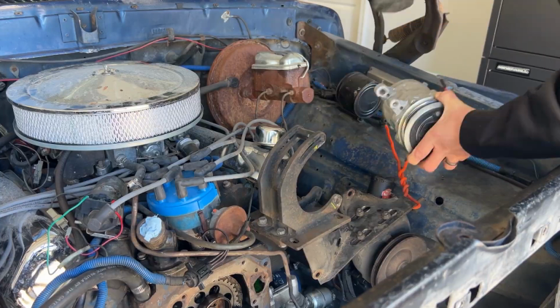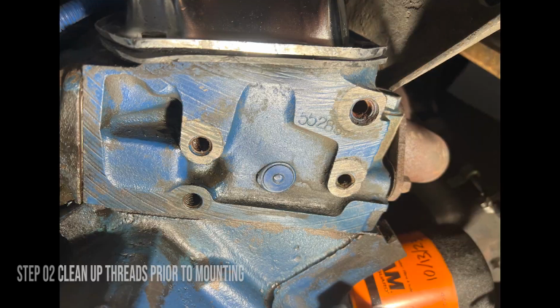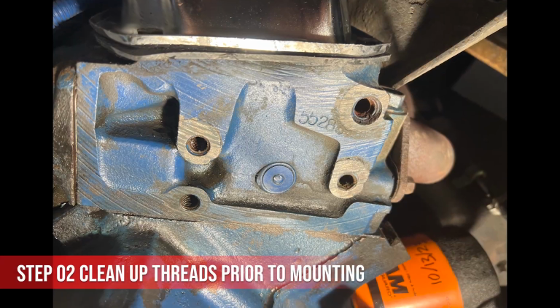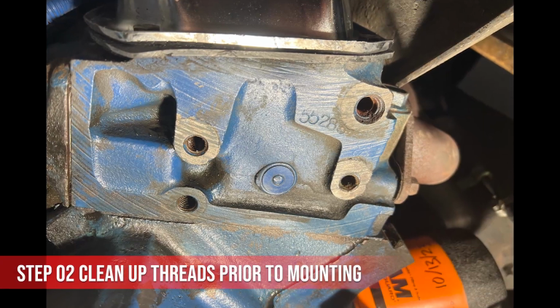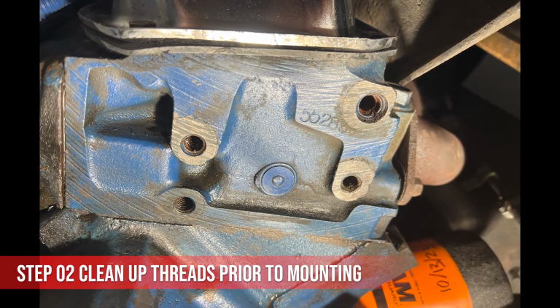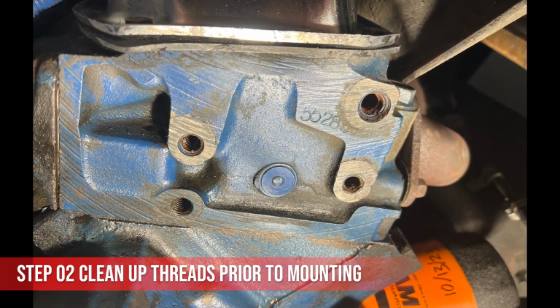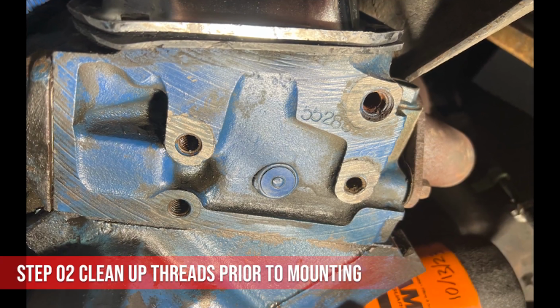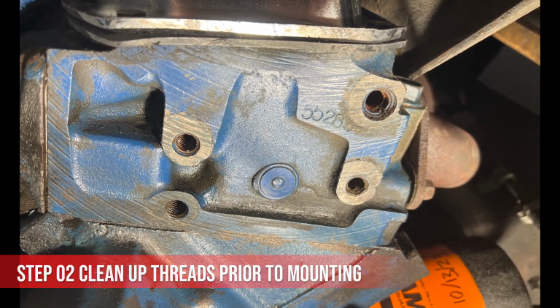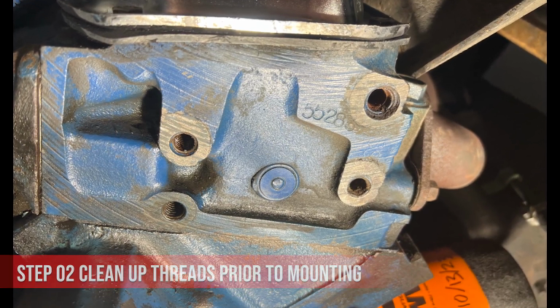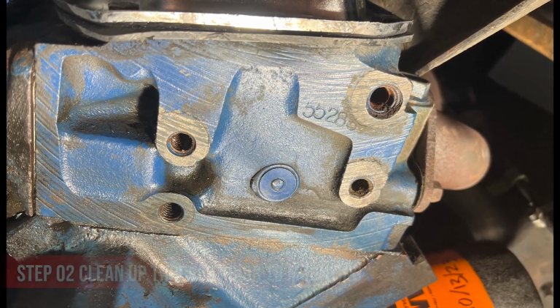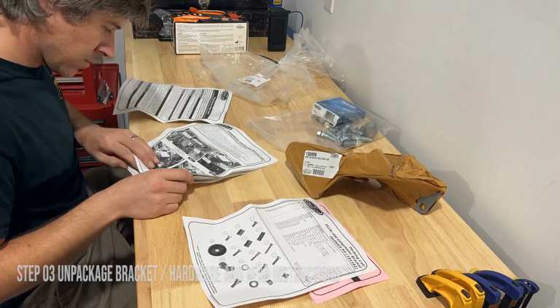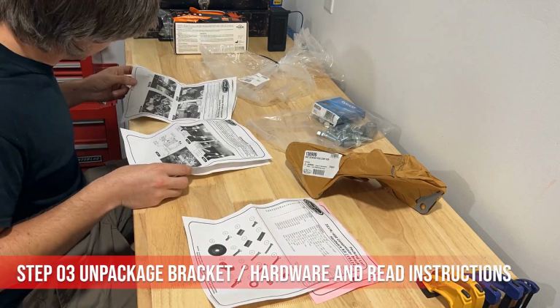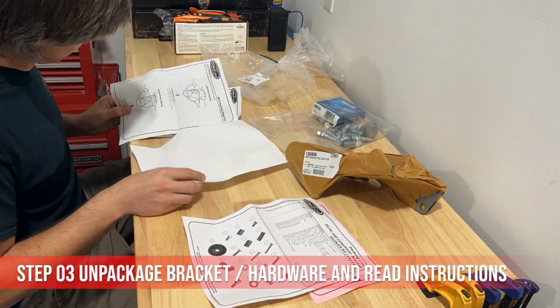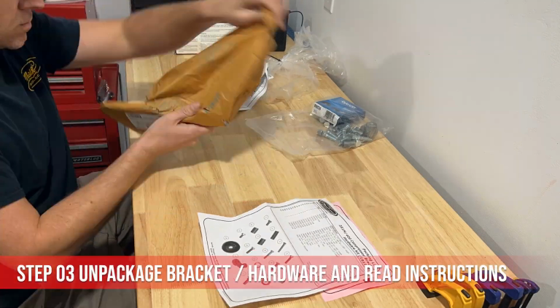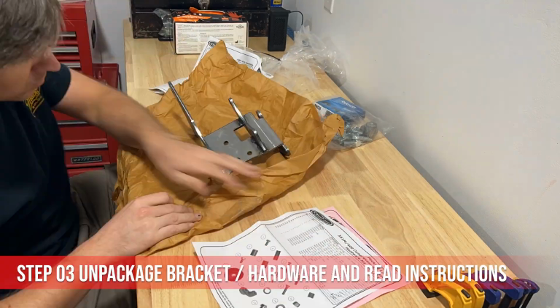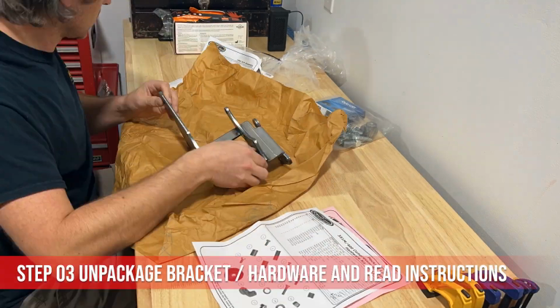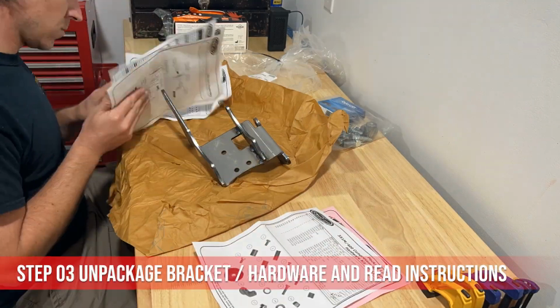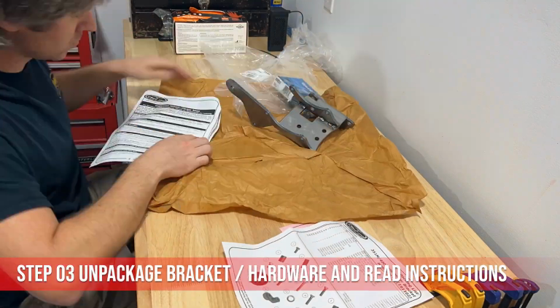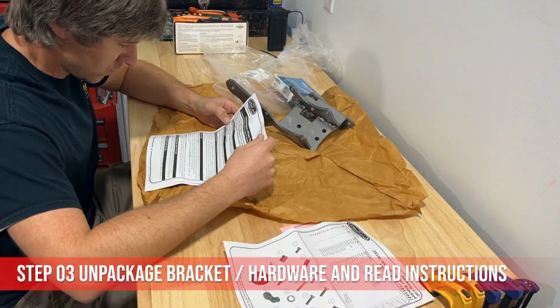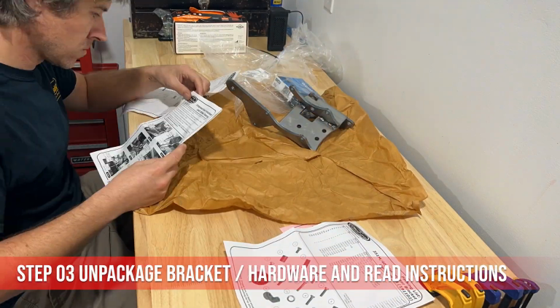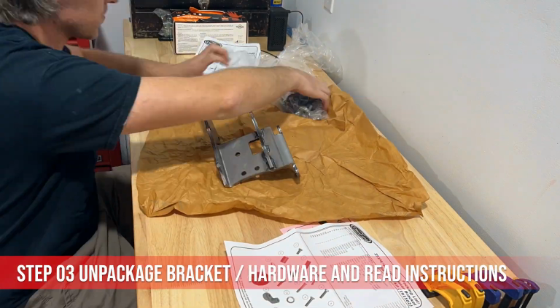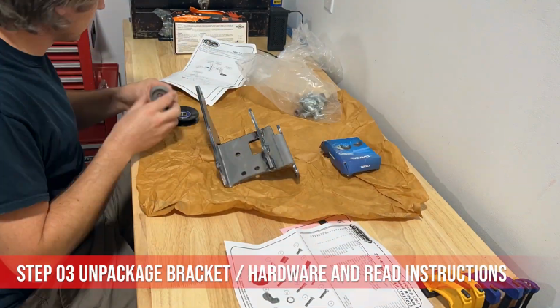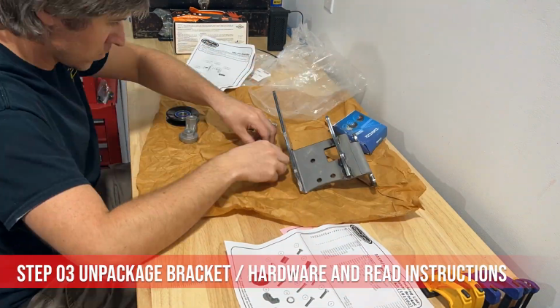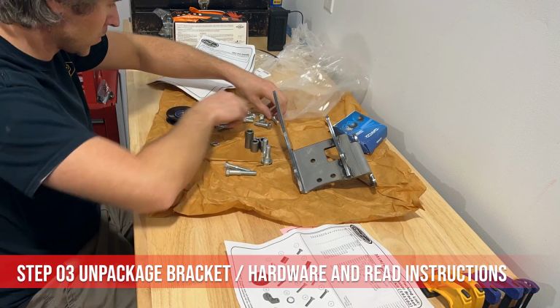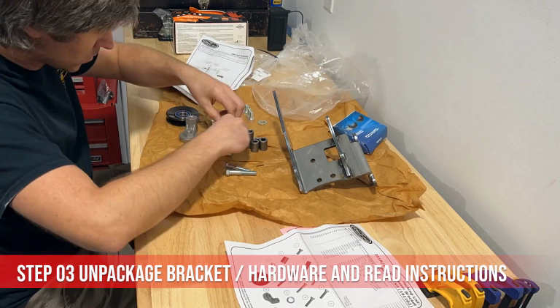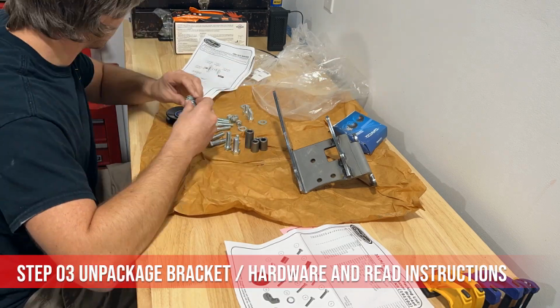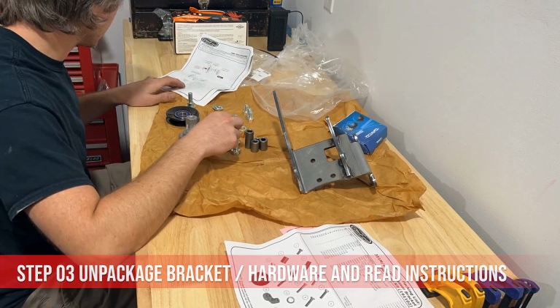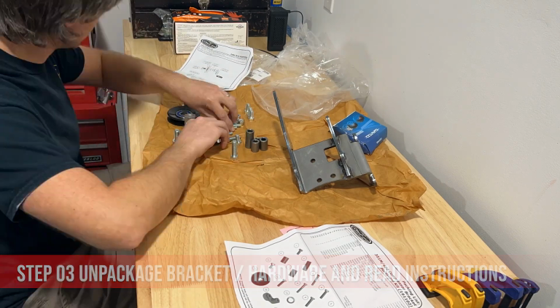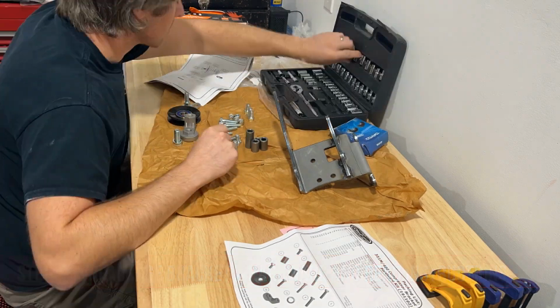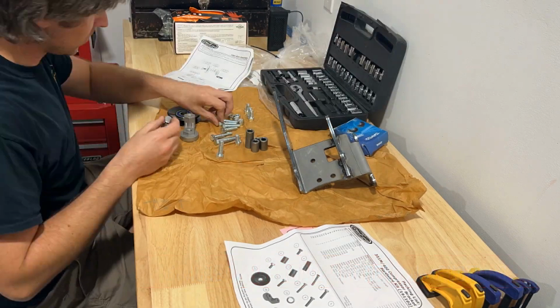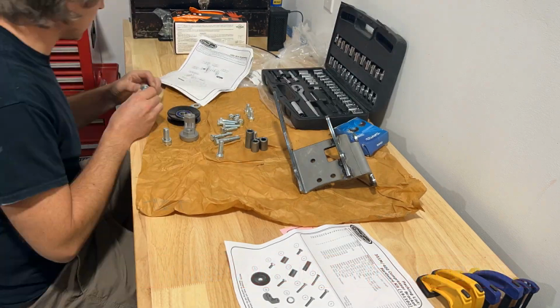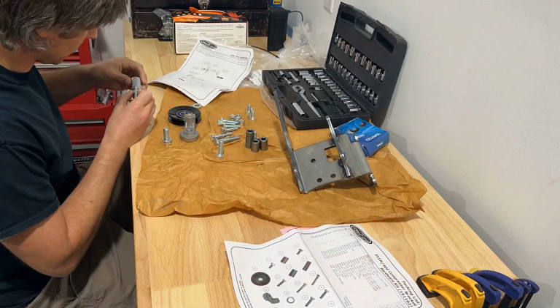I had difficulty getting some of the new hardware to thread and recommend cleaning up the threads as best as you can before mounting the new bracket.